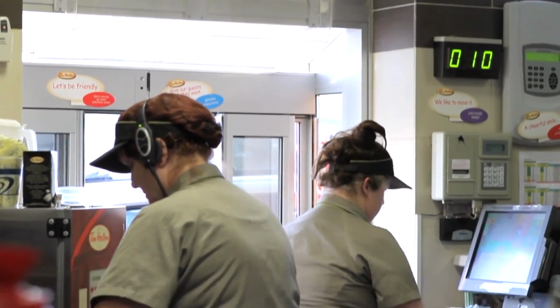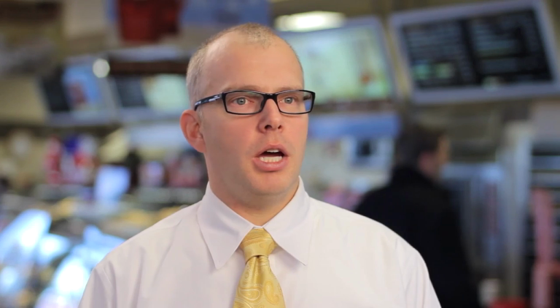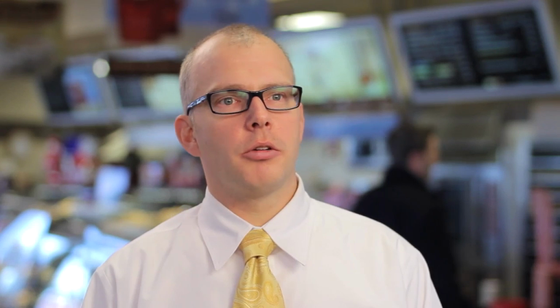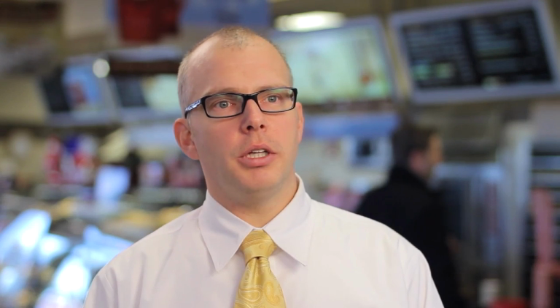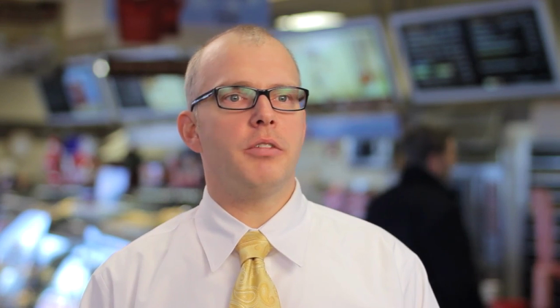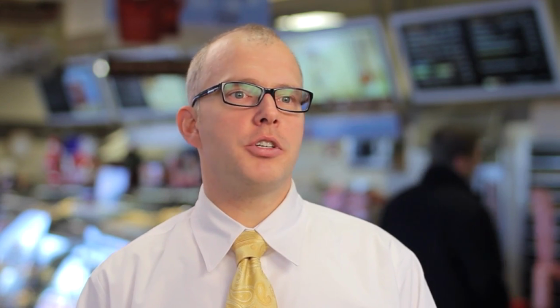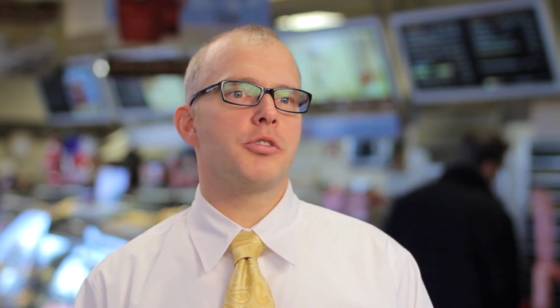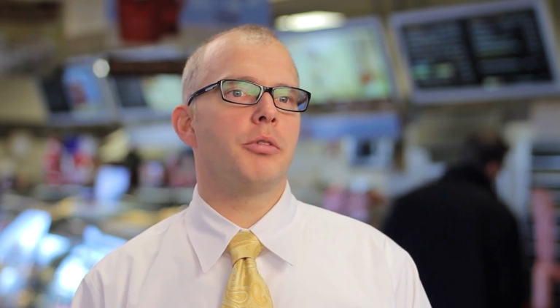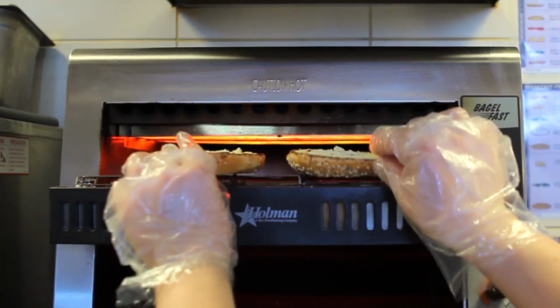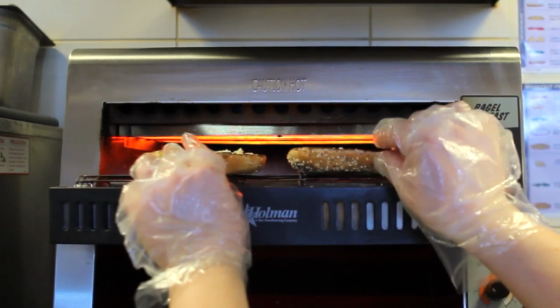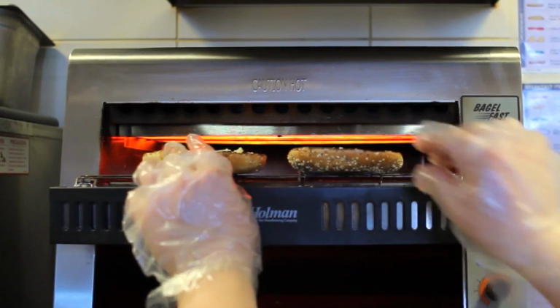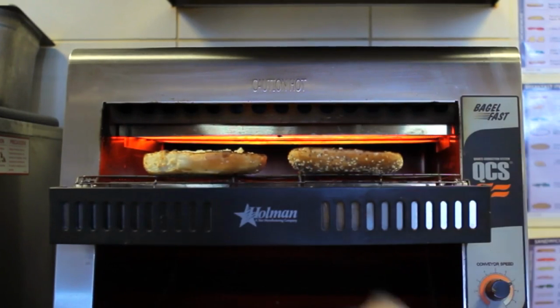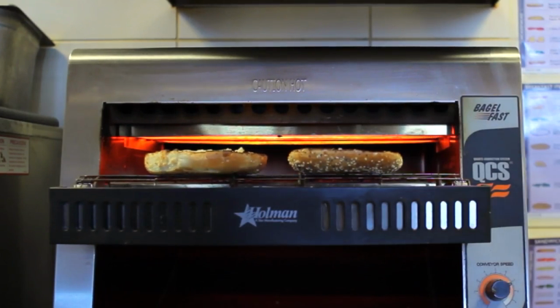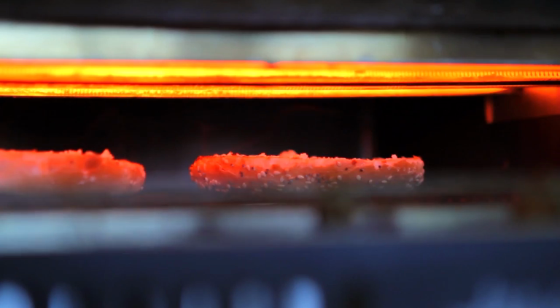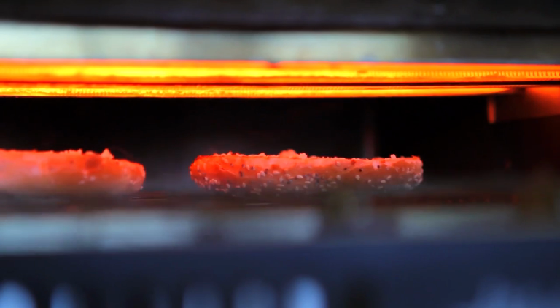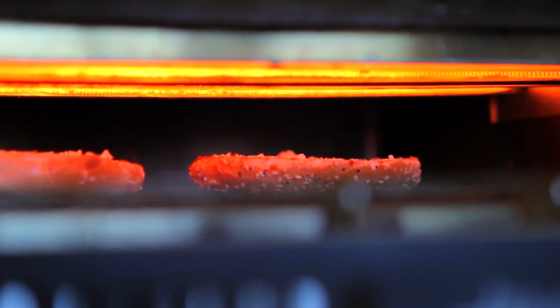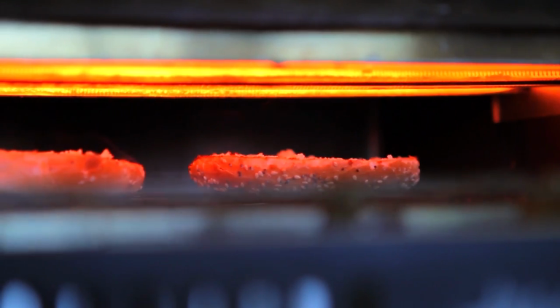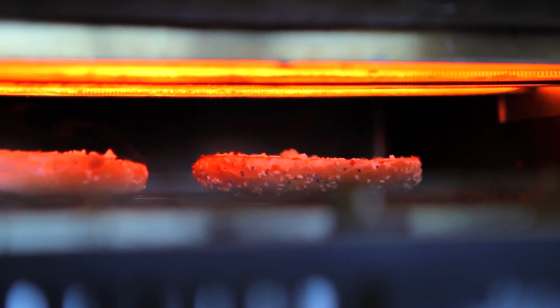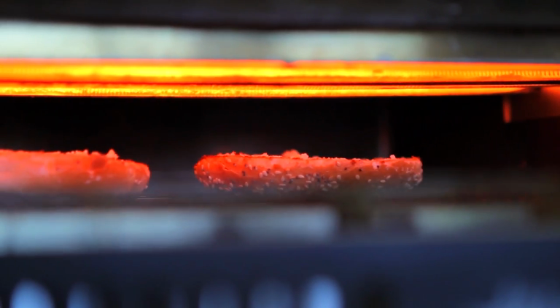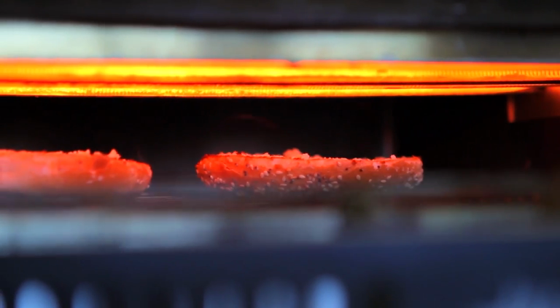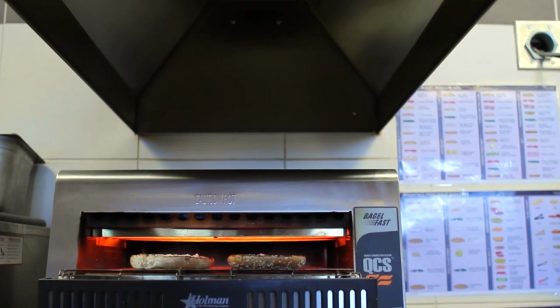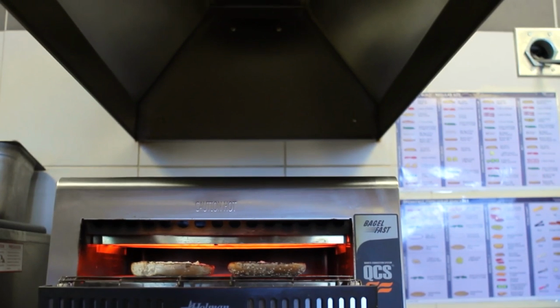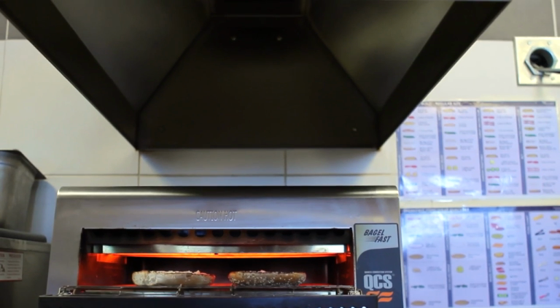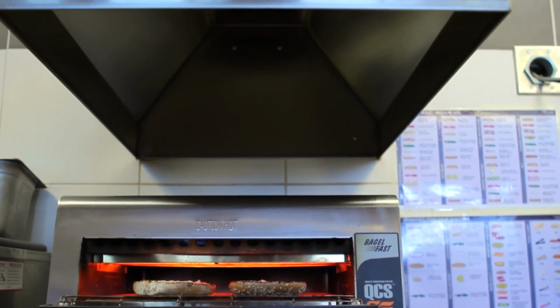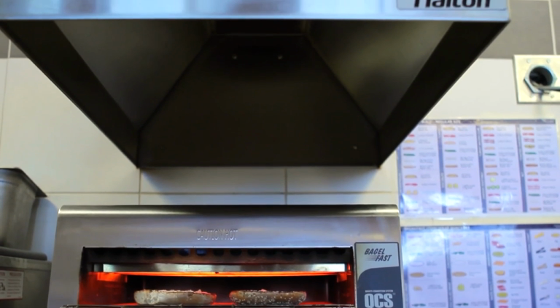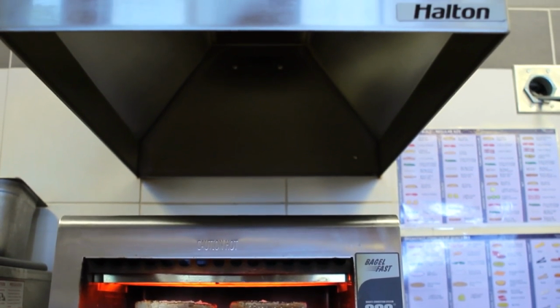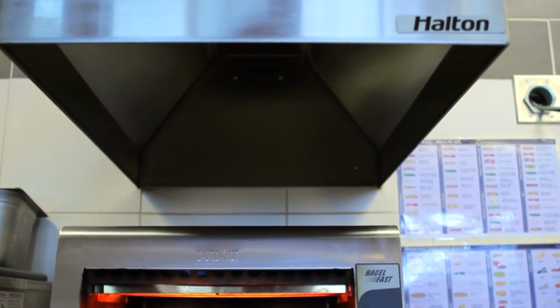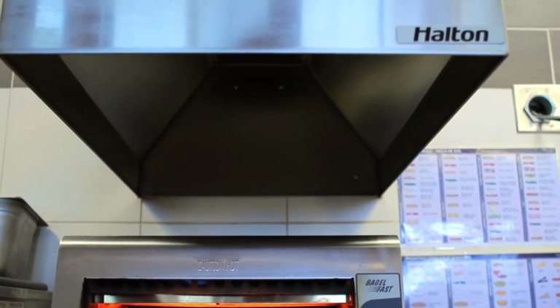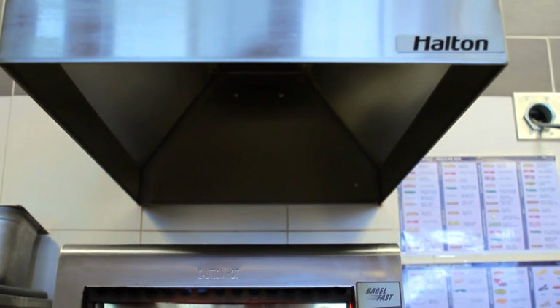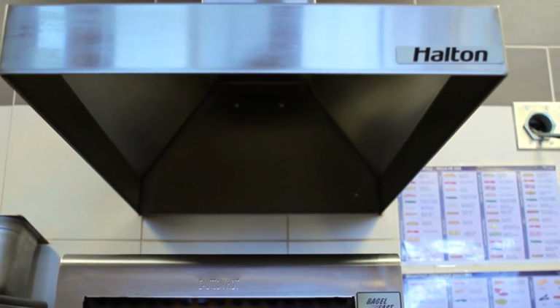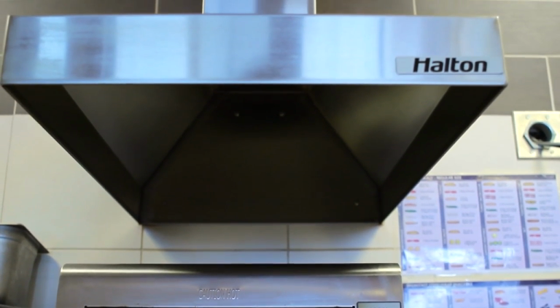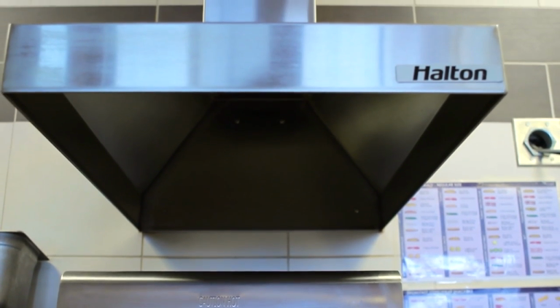Air curtains over the drive-through window and delivery door help keep the cold air out and the warm air in. Another really unique feature is we reclaim the heat from the exhaust fans from the toaster and the oven to help heat the restaurant in the winter.